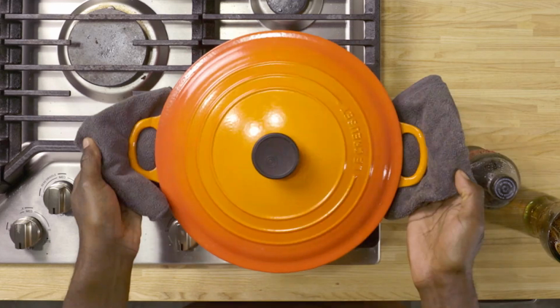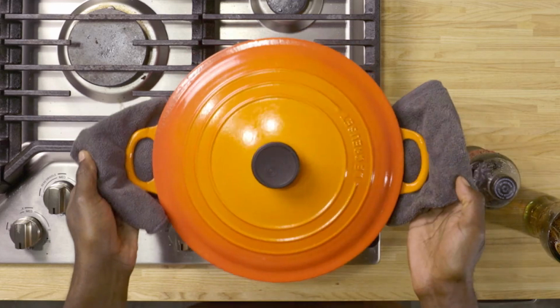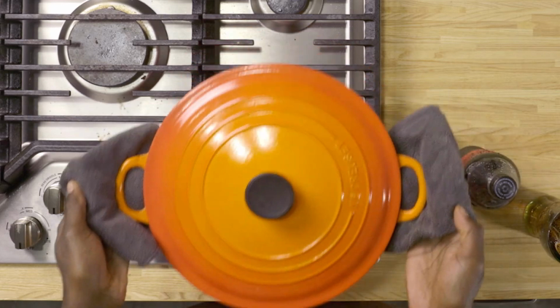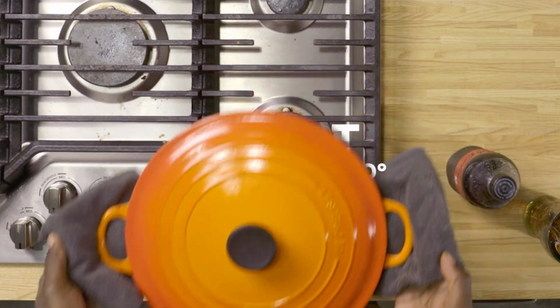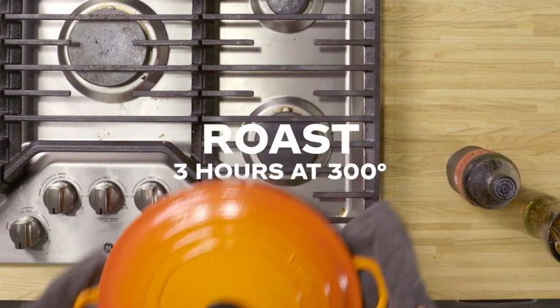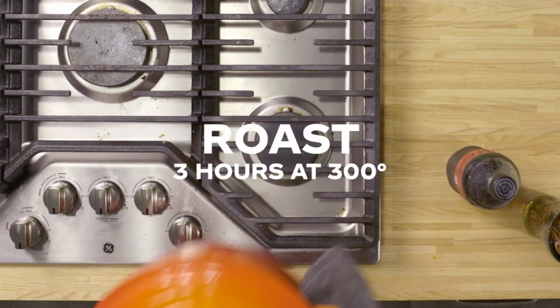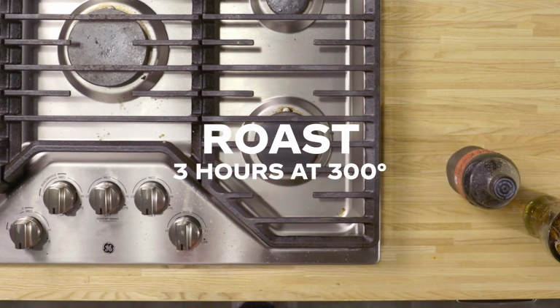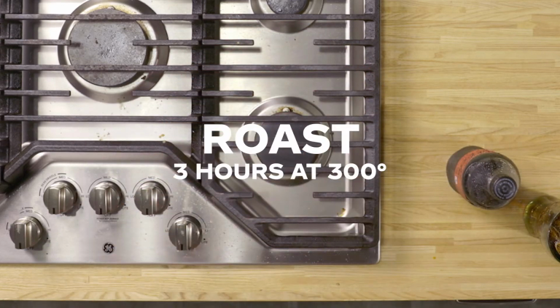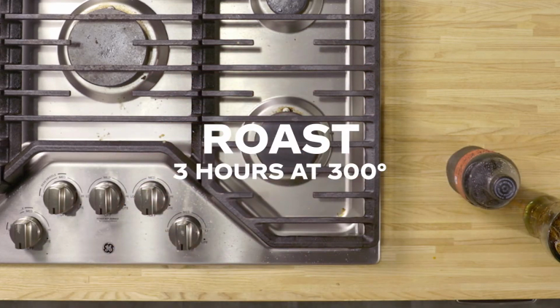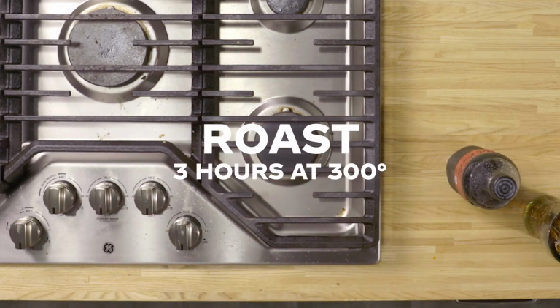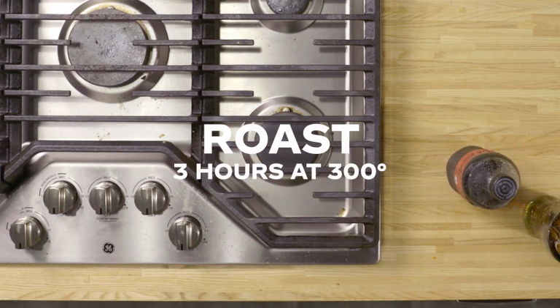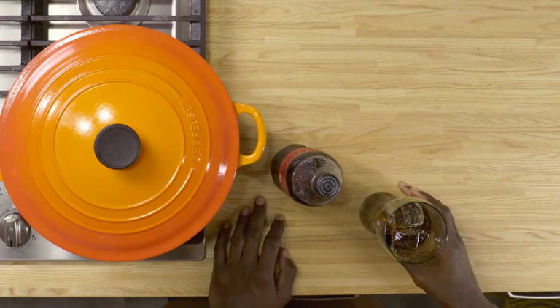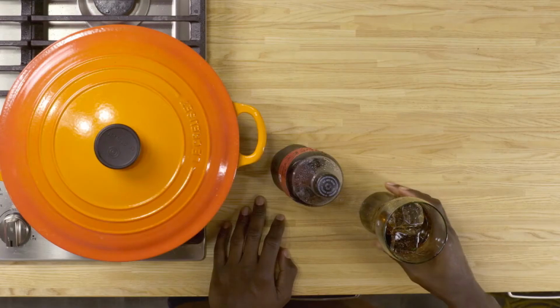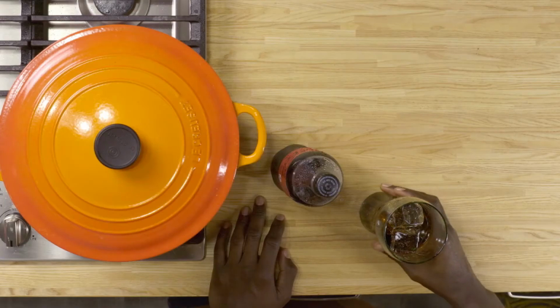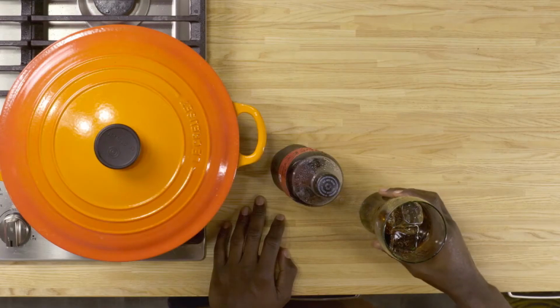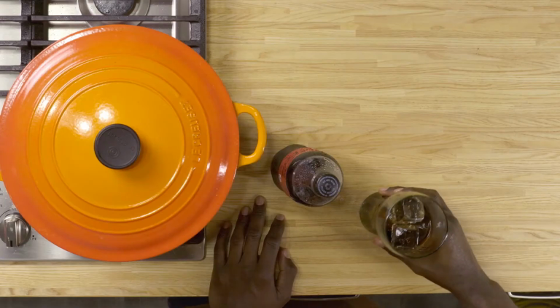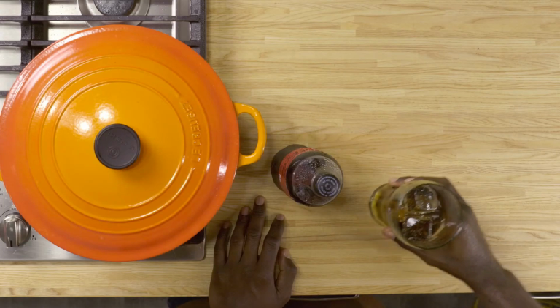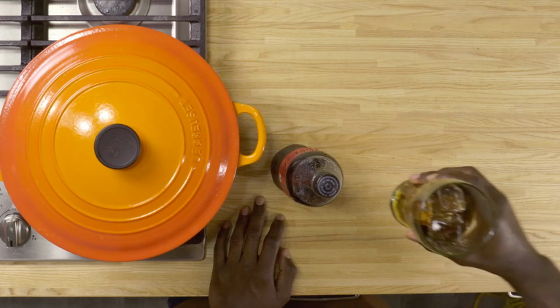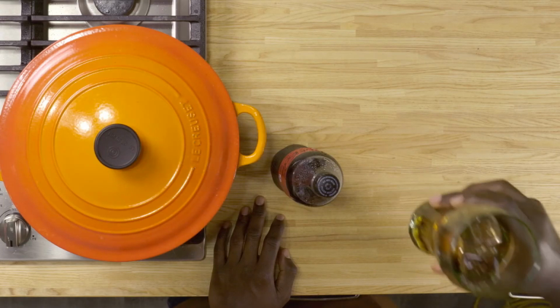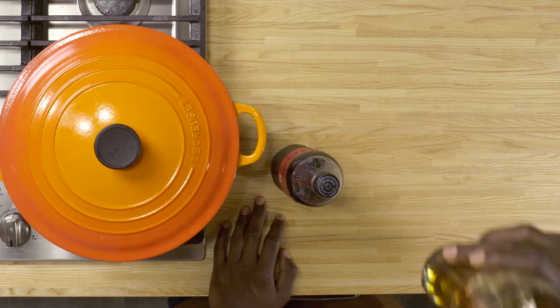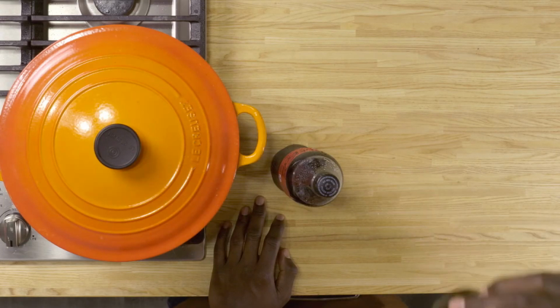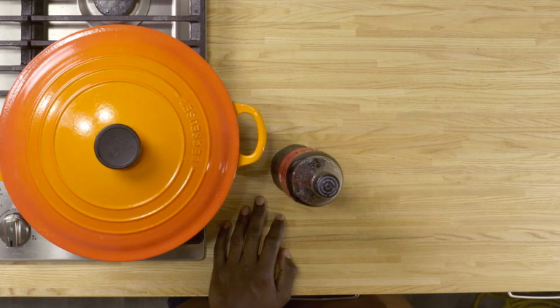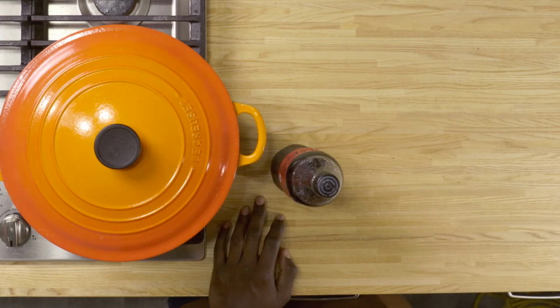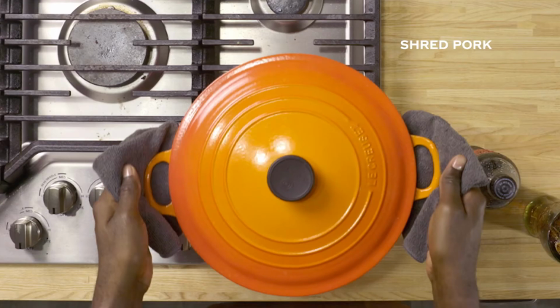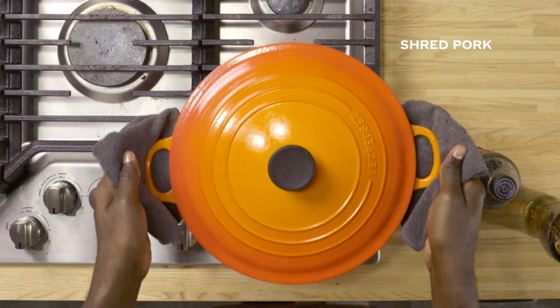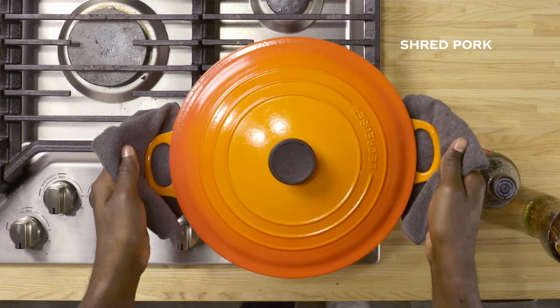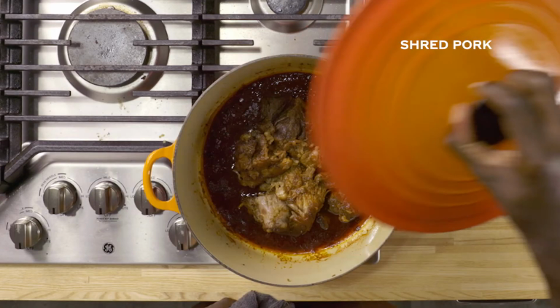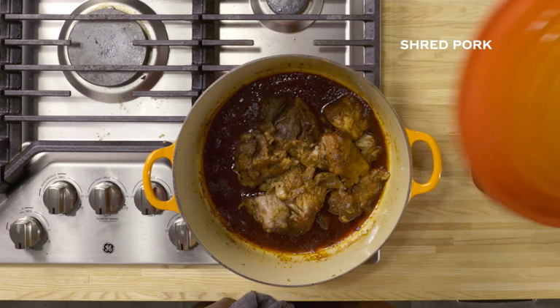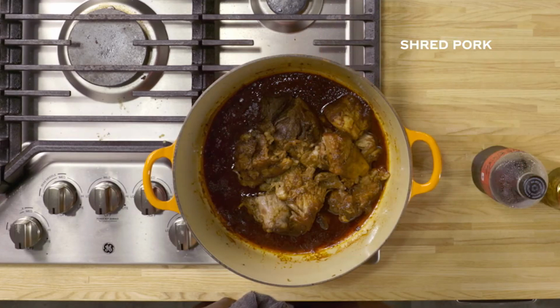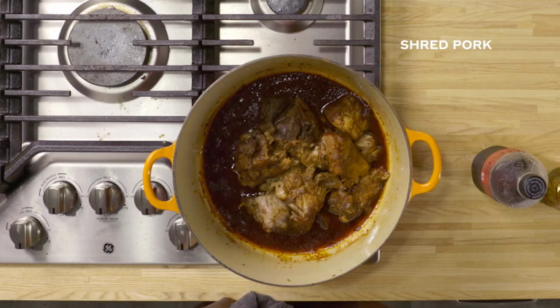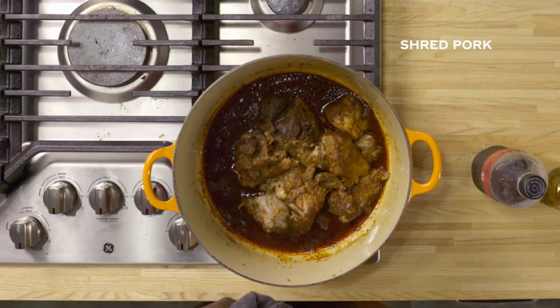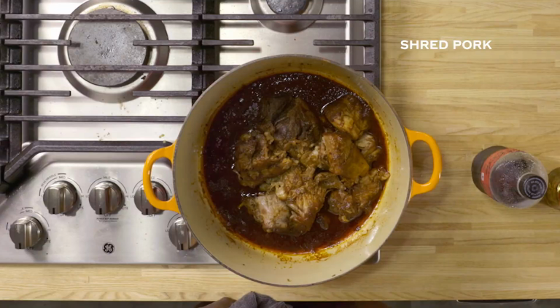It gets roasted for three hours at 300. That's a long time — we could eat a whole other meal on top of that.